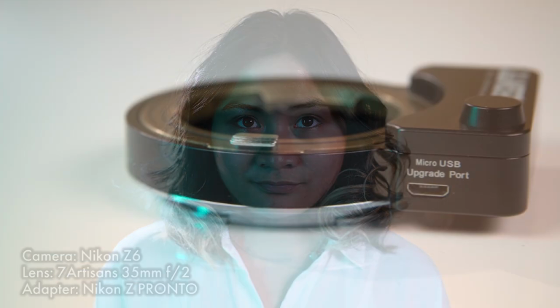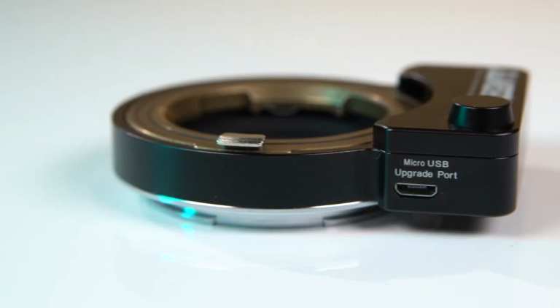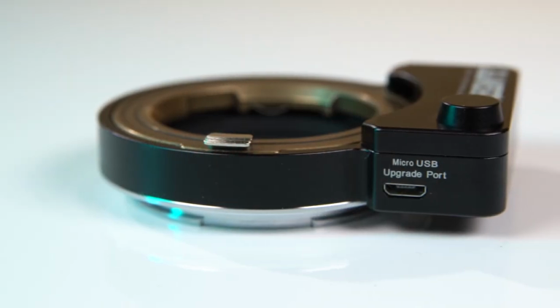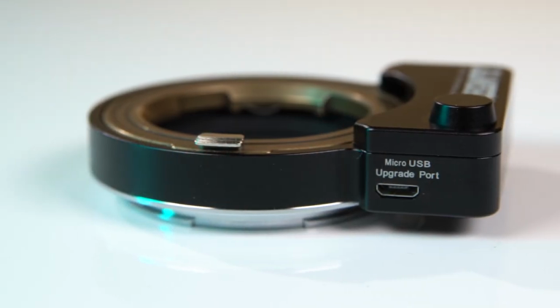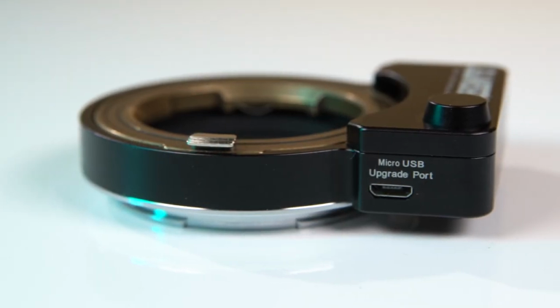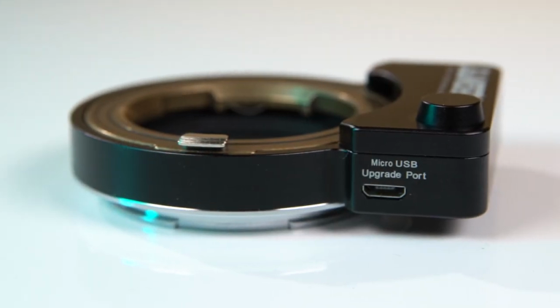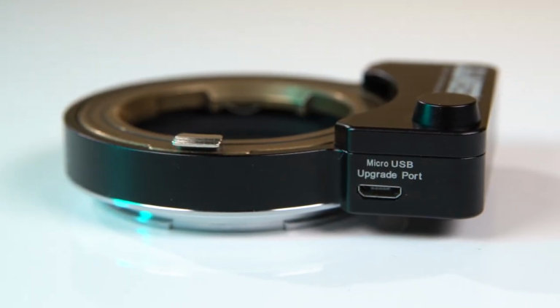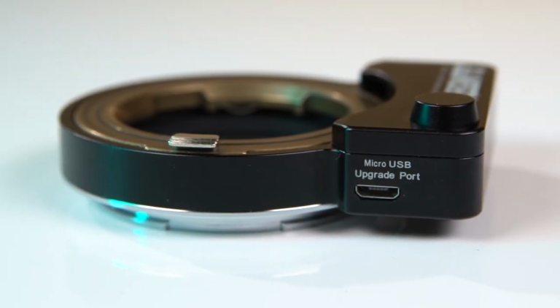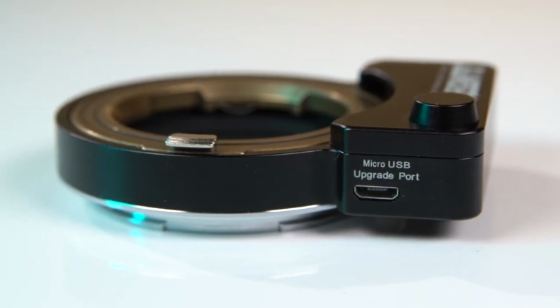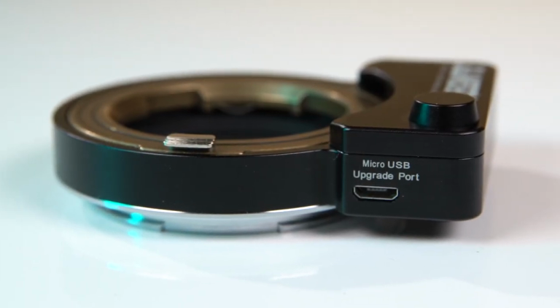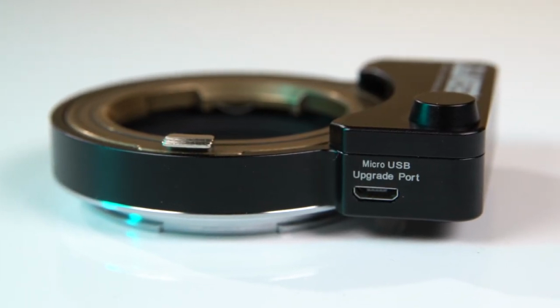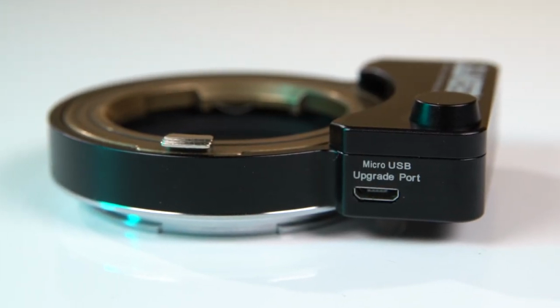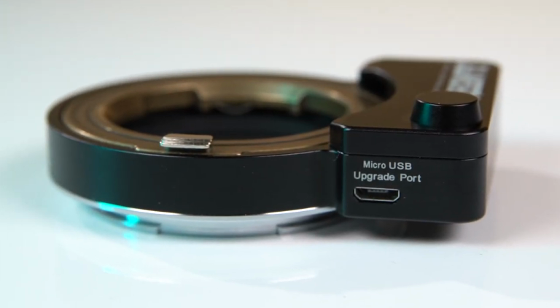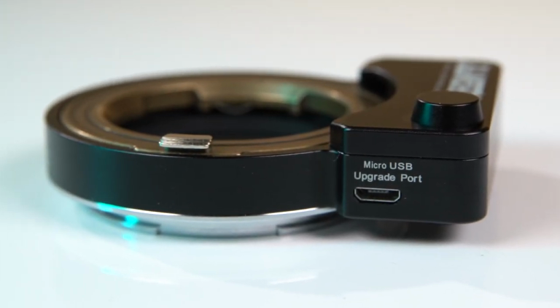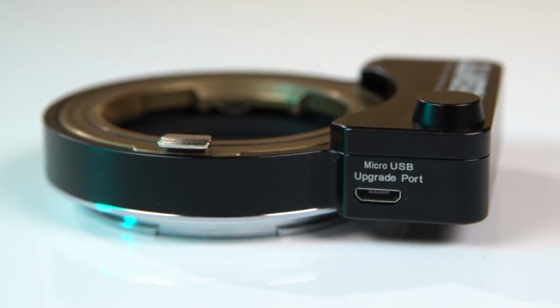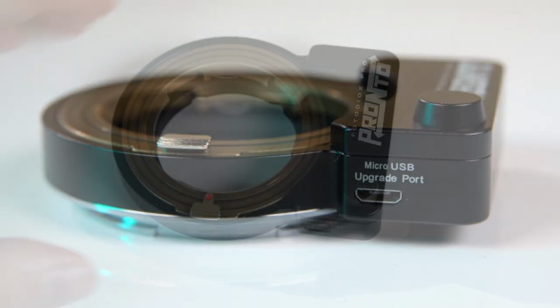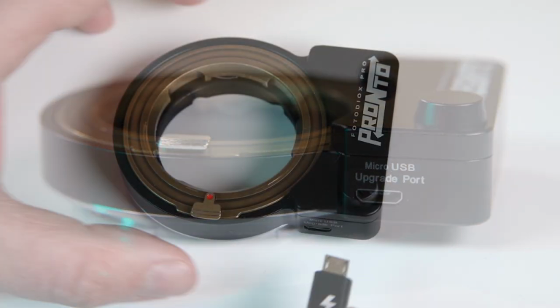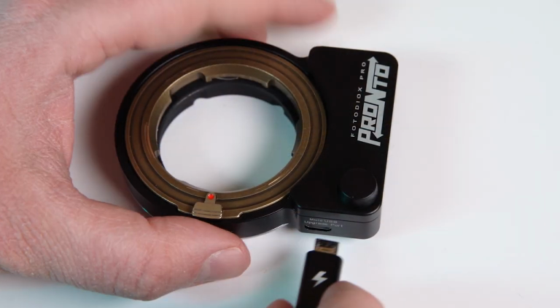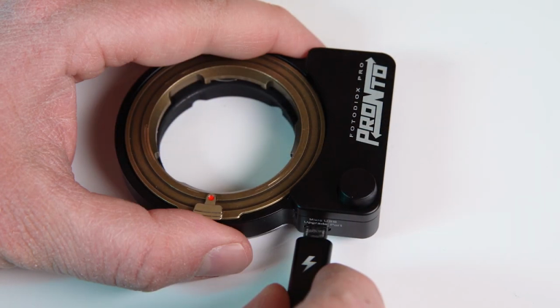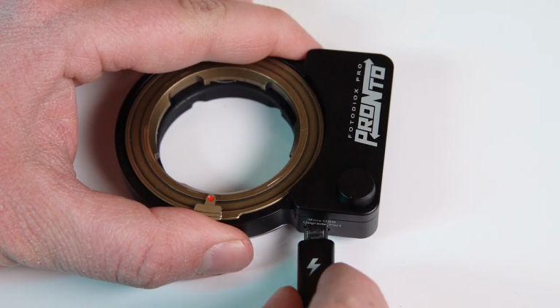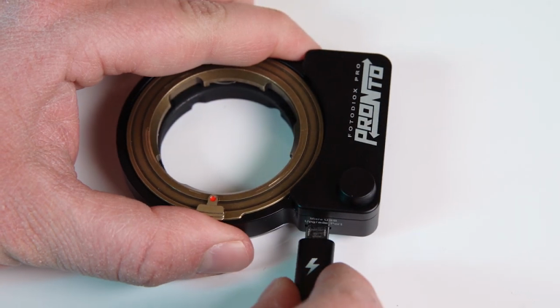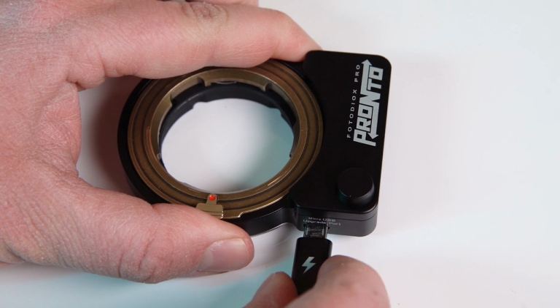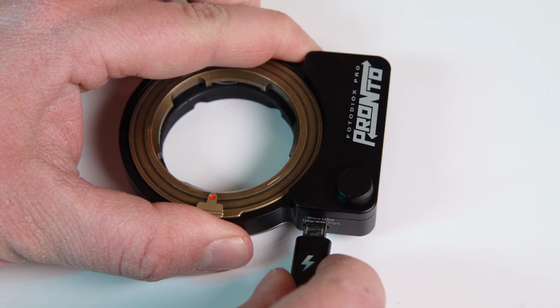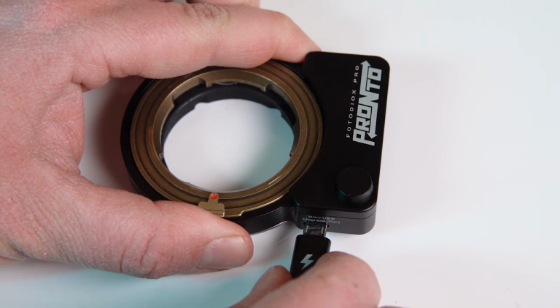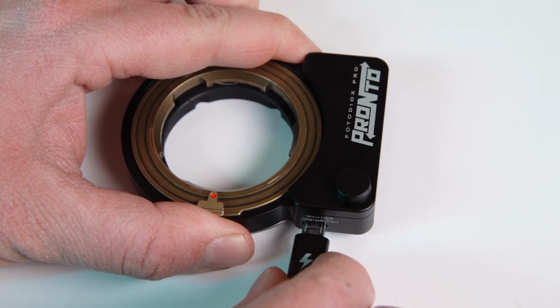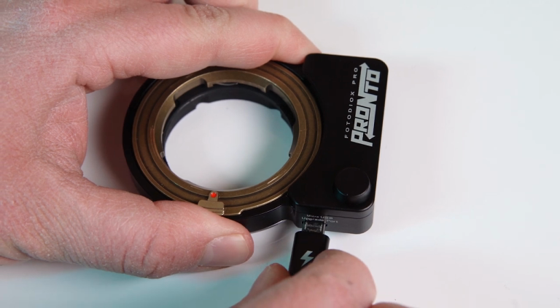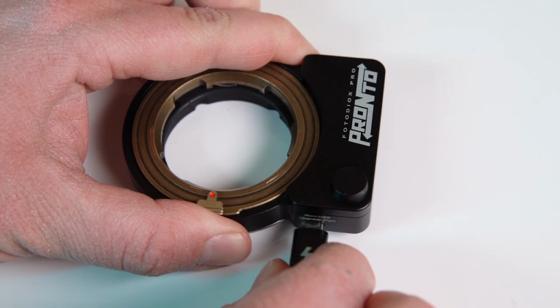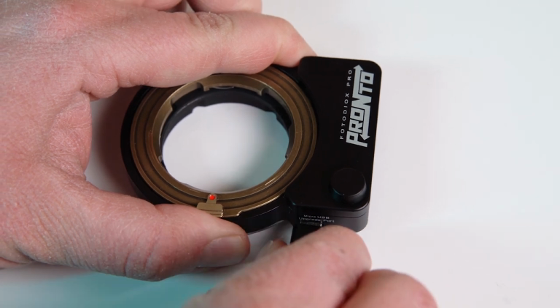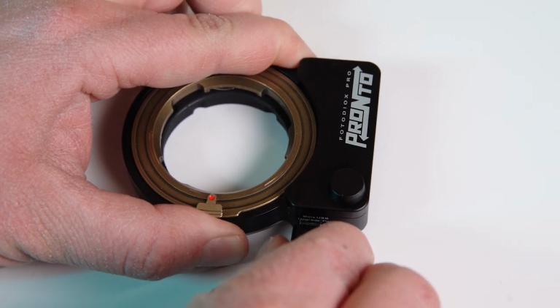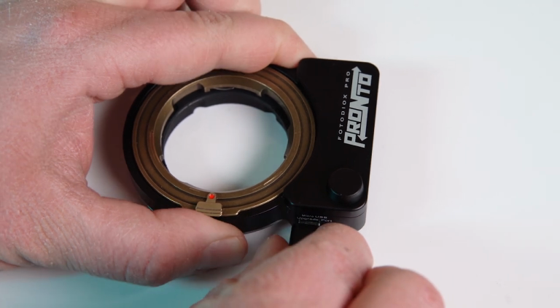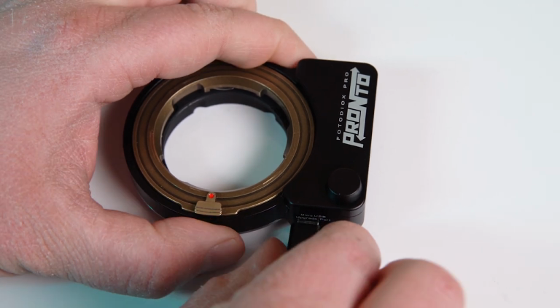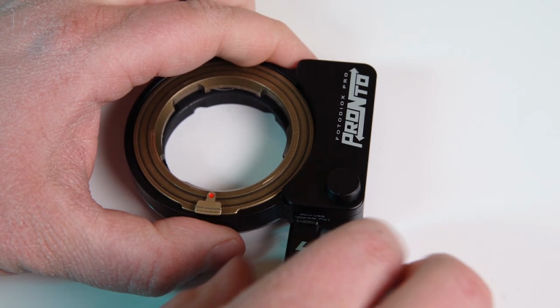A micro USB port on the side of the Pronto means you can easily update the adapter's firmware whenever updates are available.